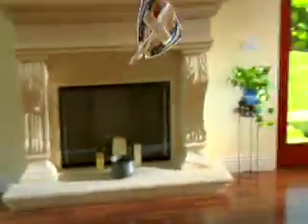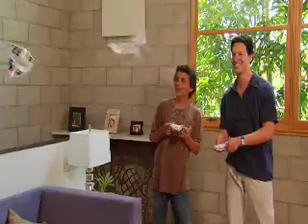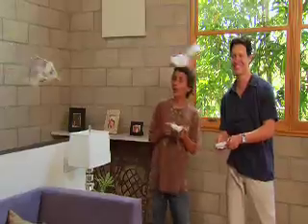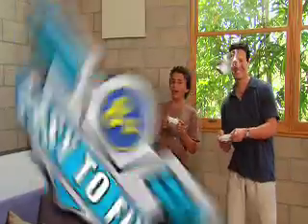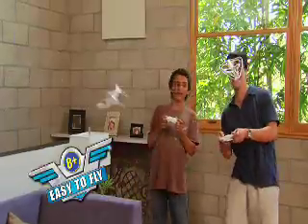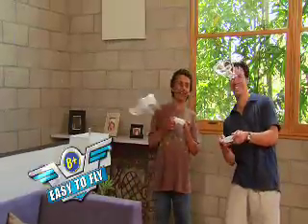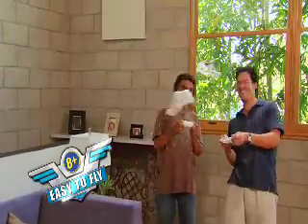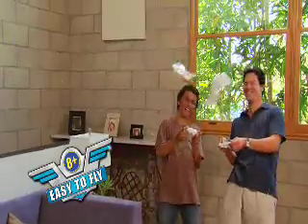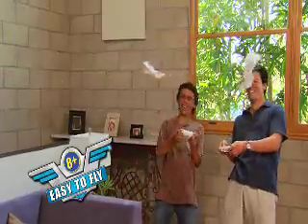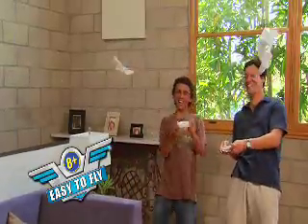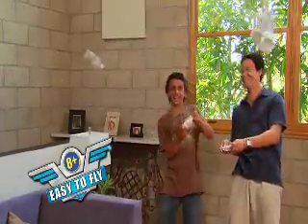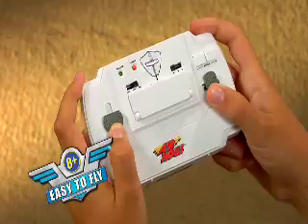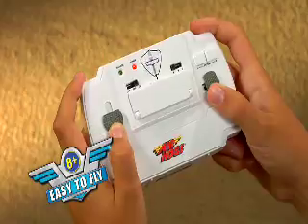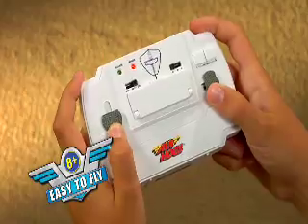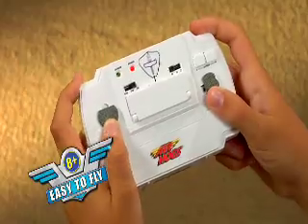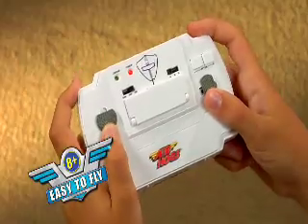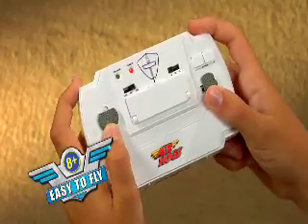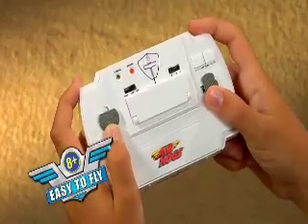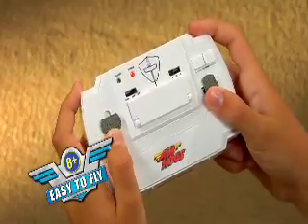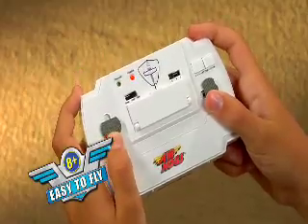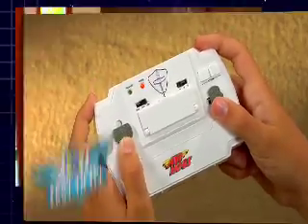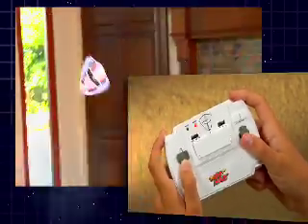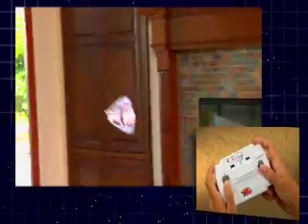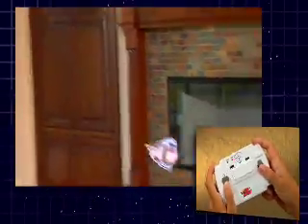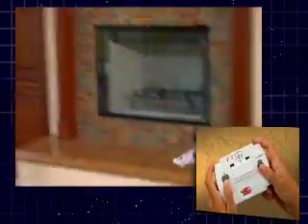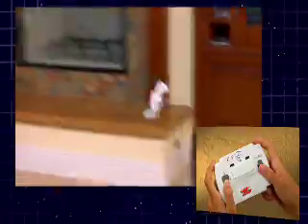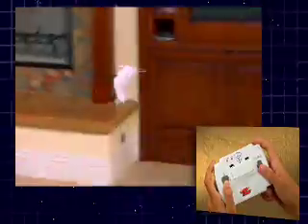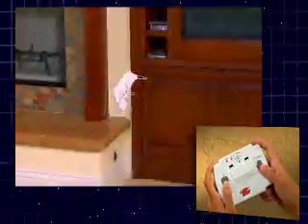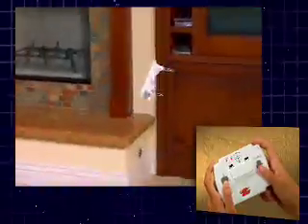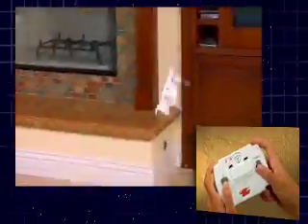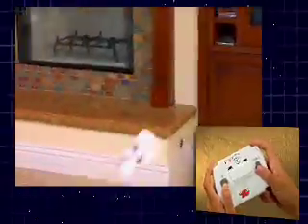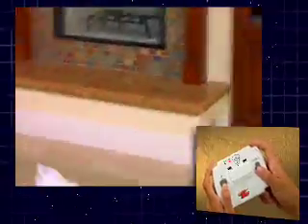It's so easy to fly. The precision infrared remote lets you control power and direction.